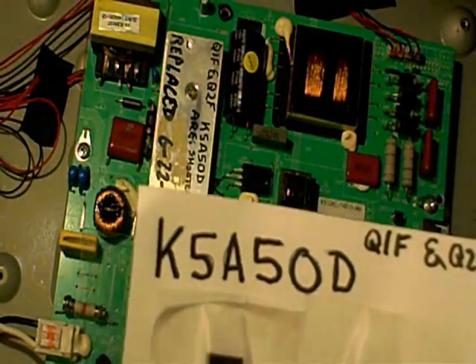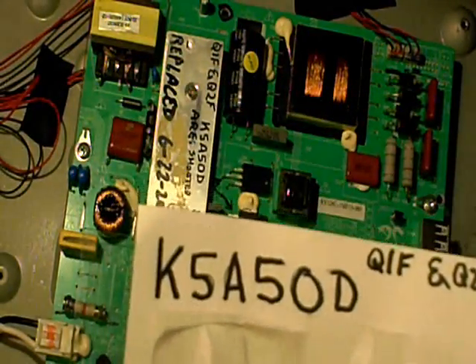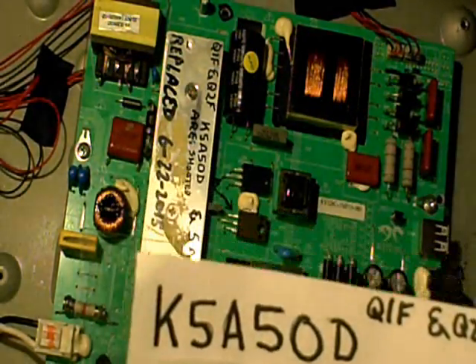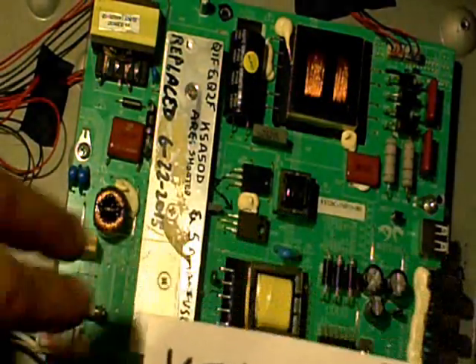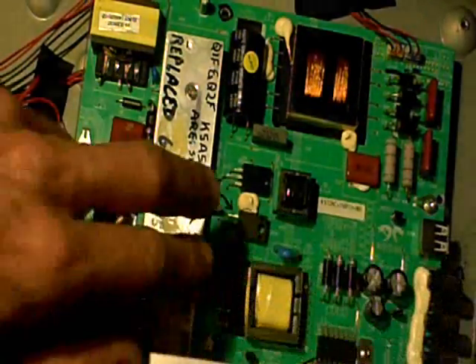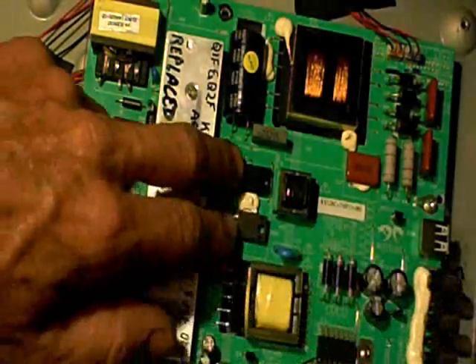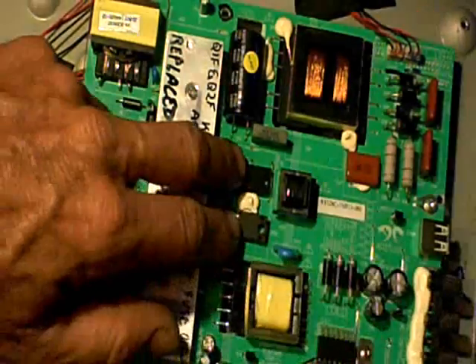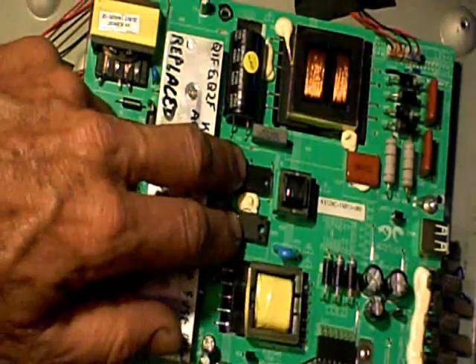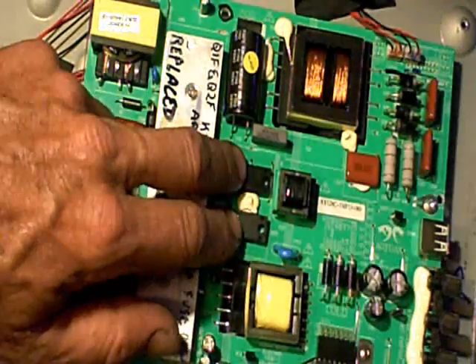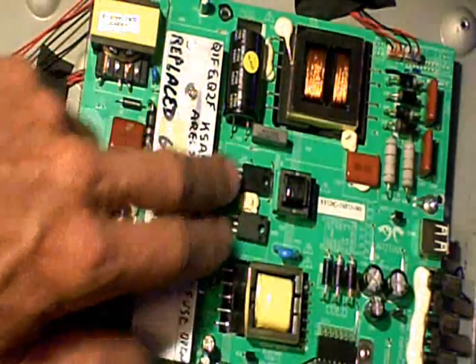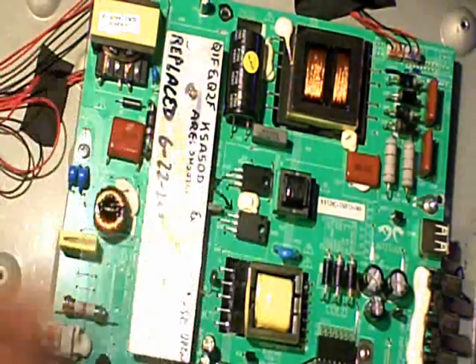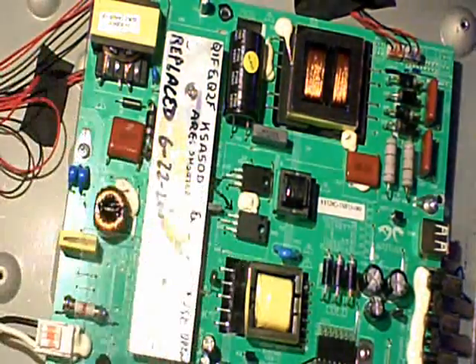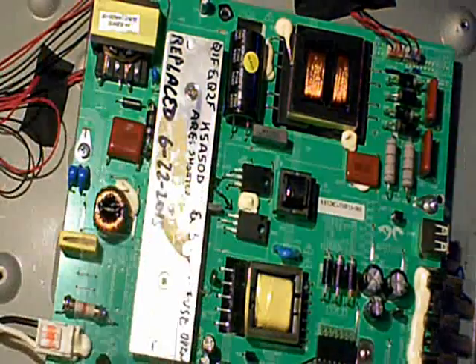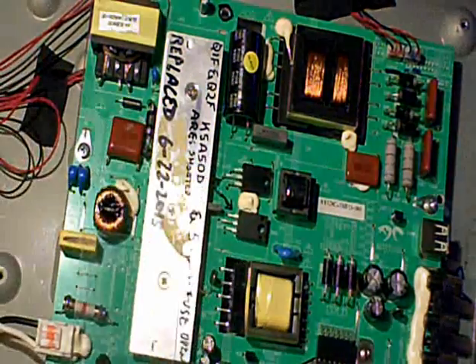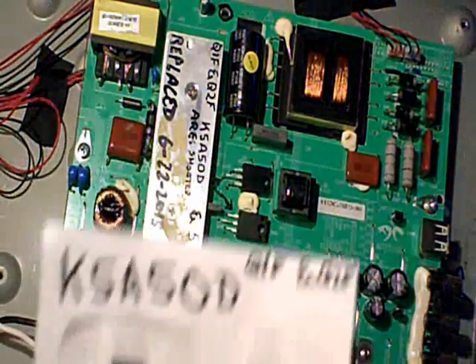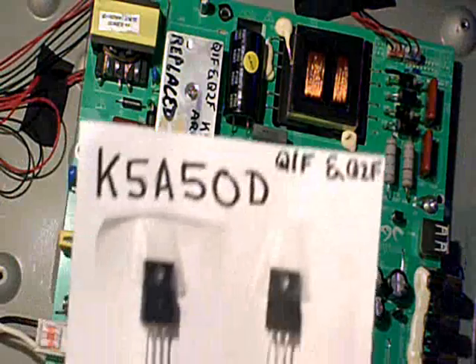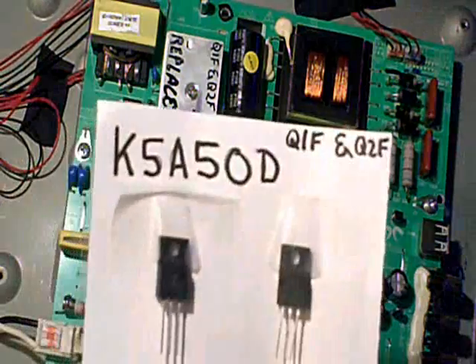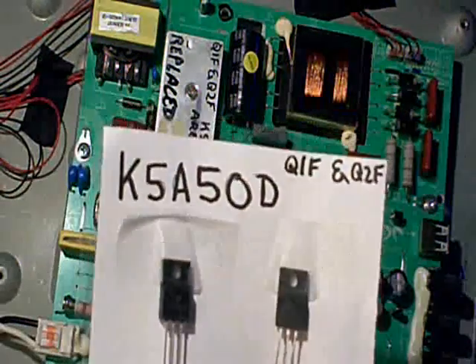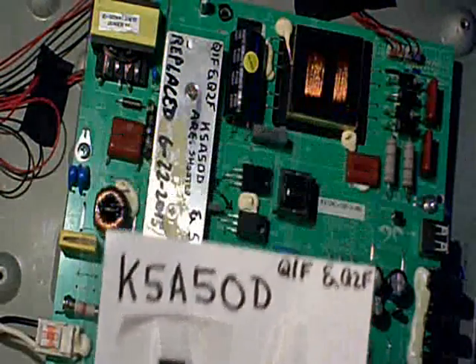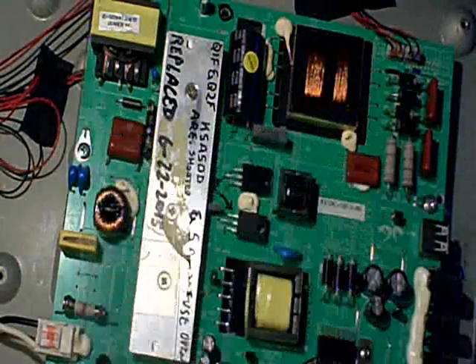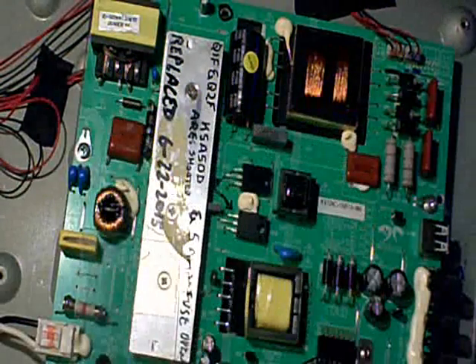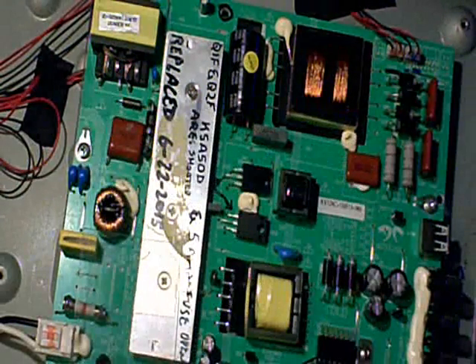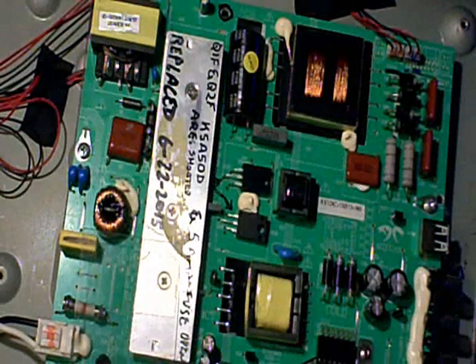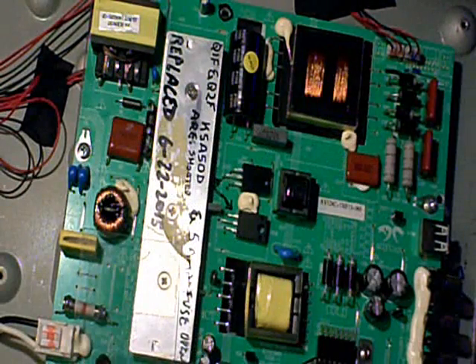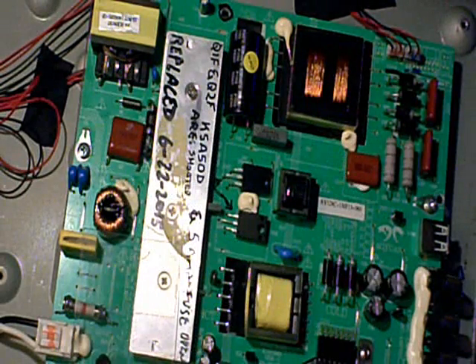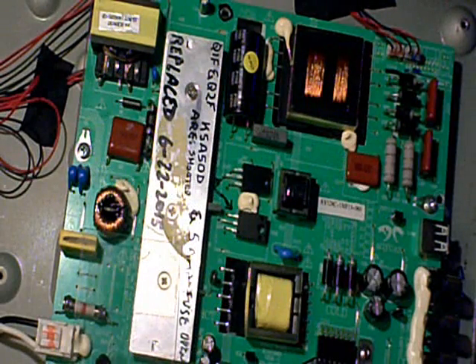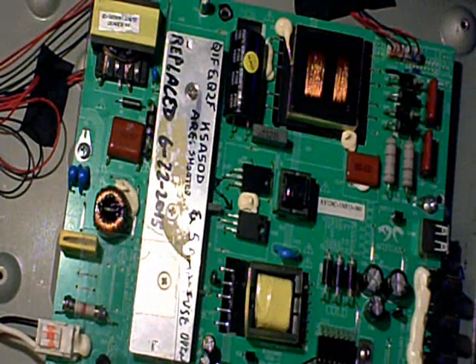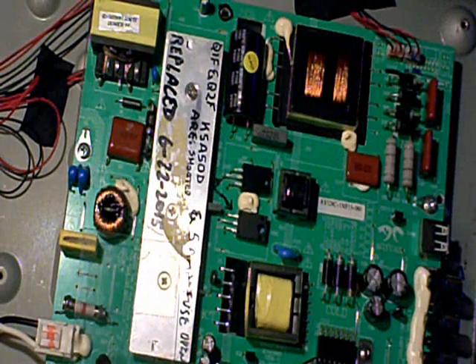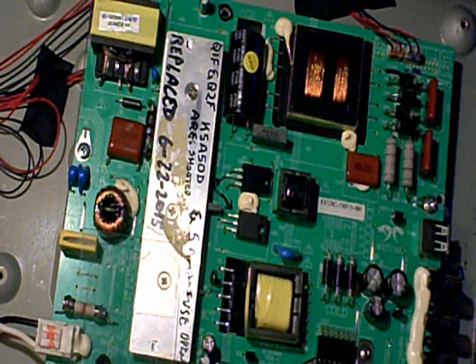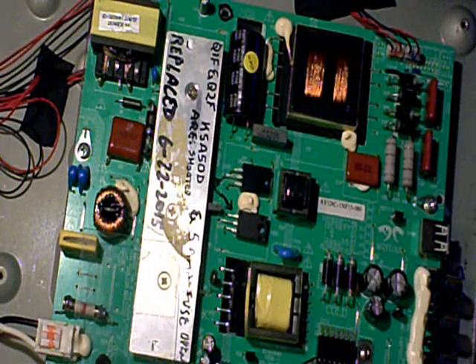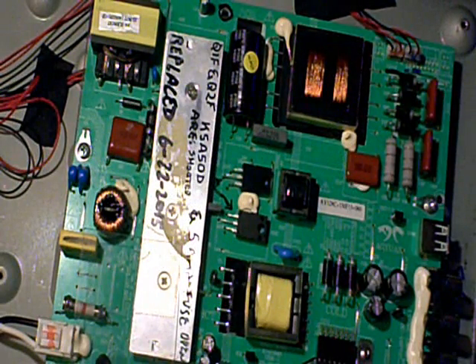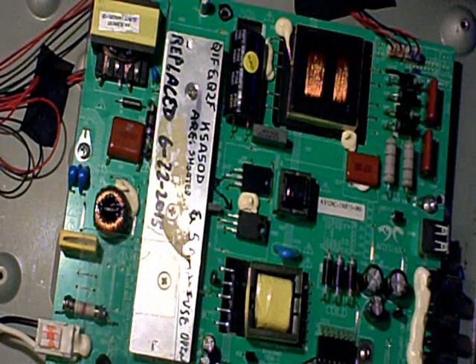I went ahead and ordered these two MOSFETs, put them in, and the TV came on. I was real happy.